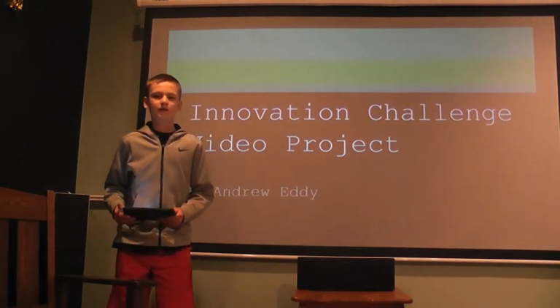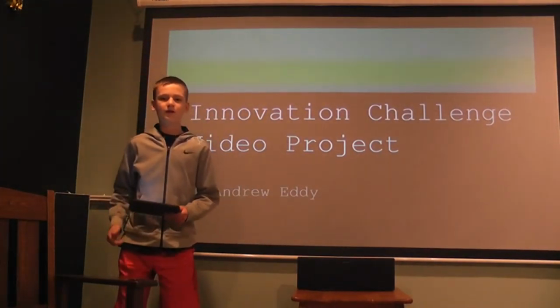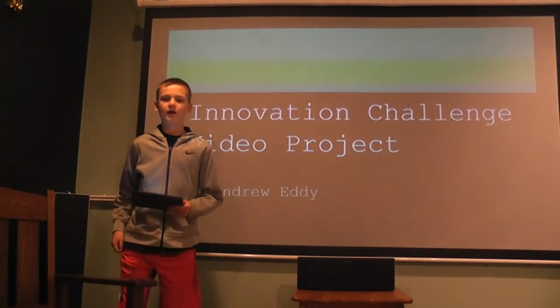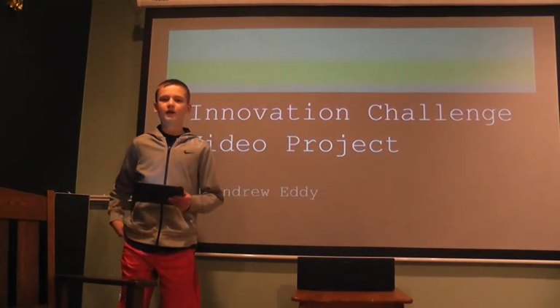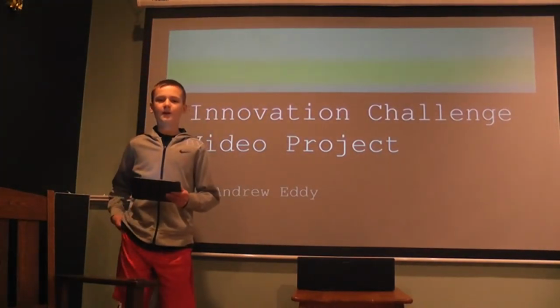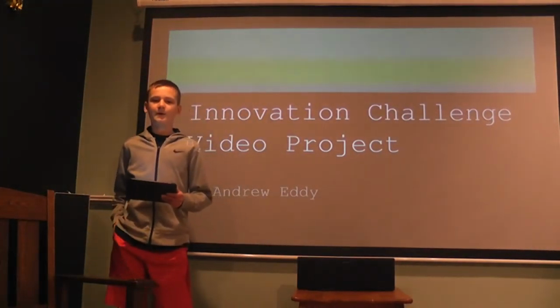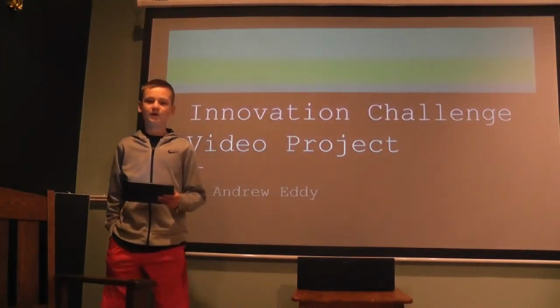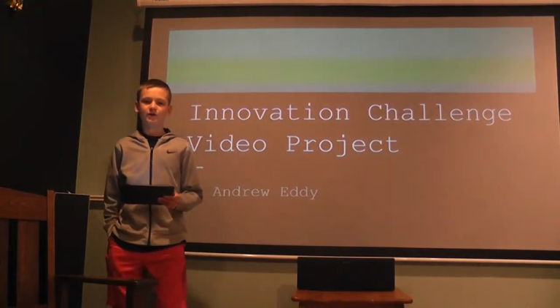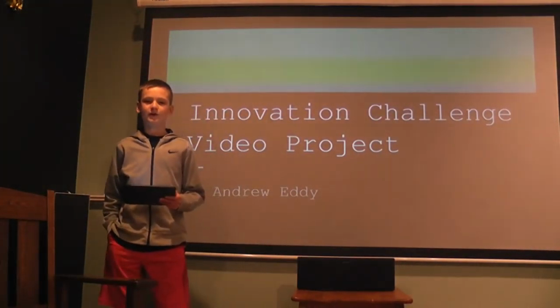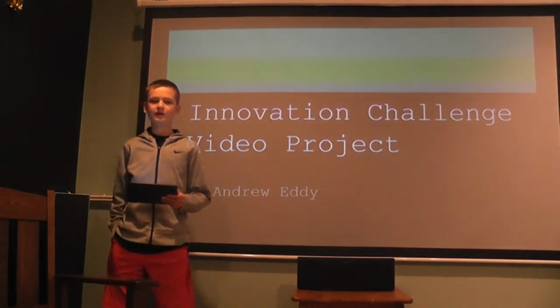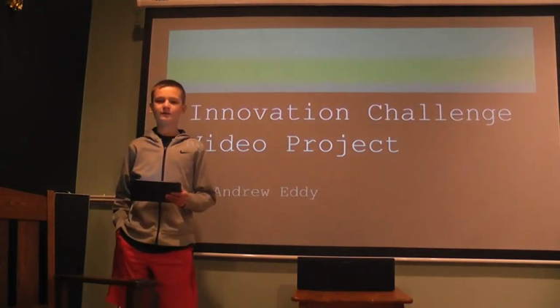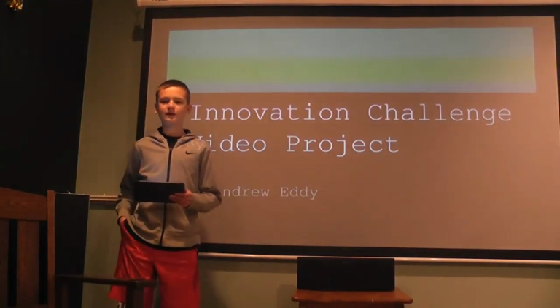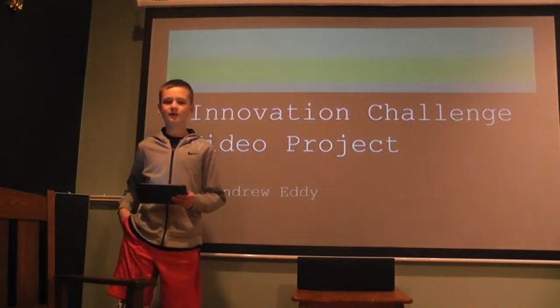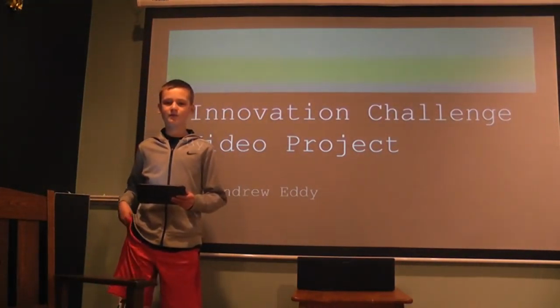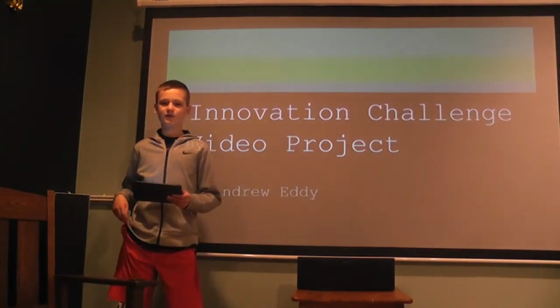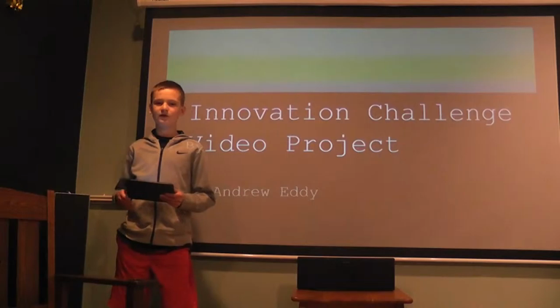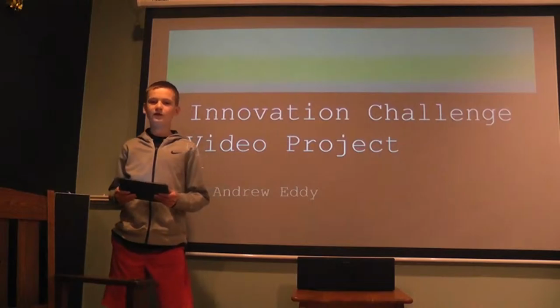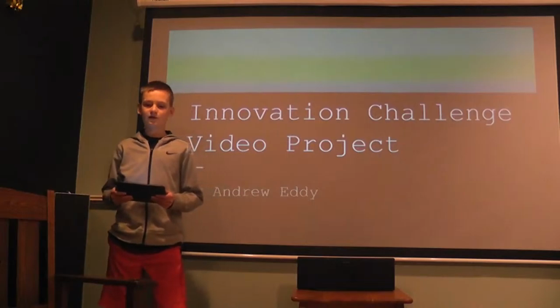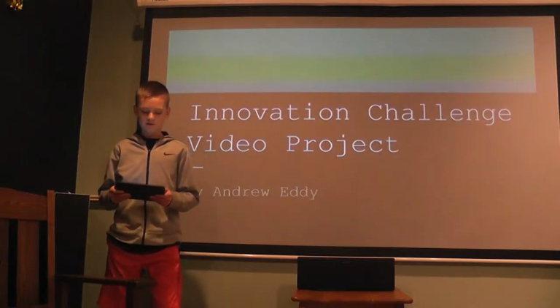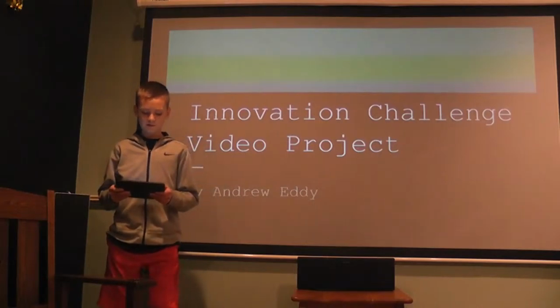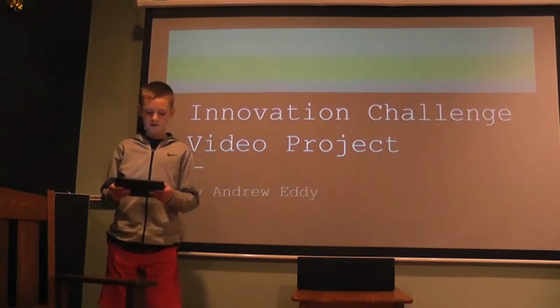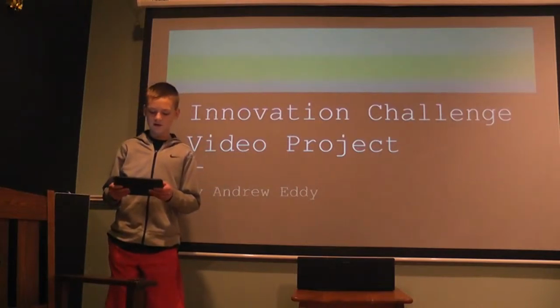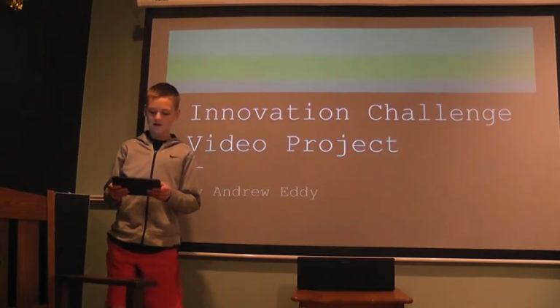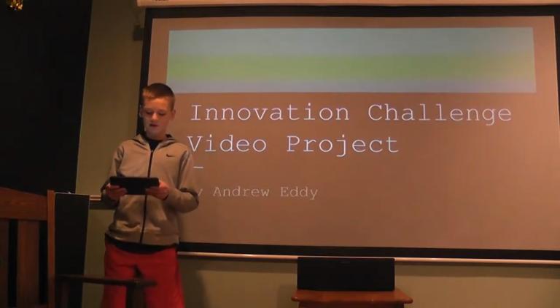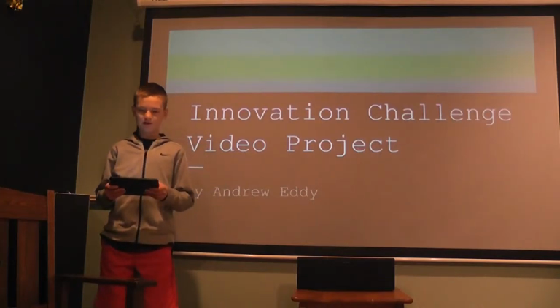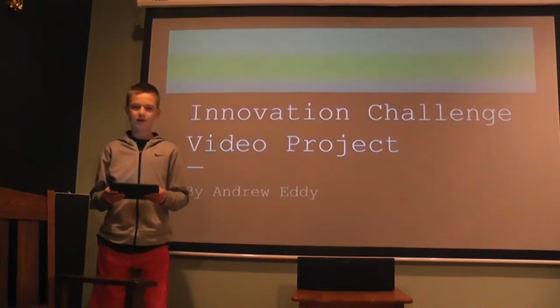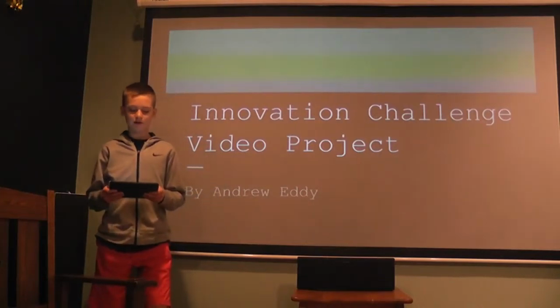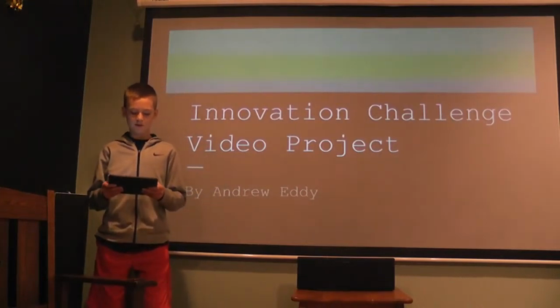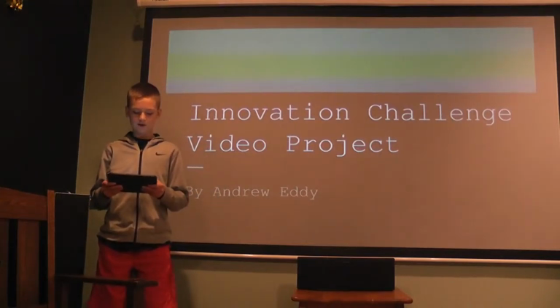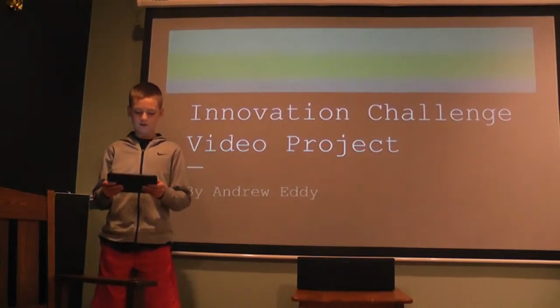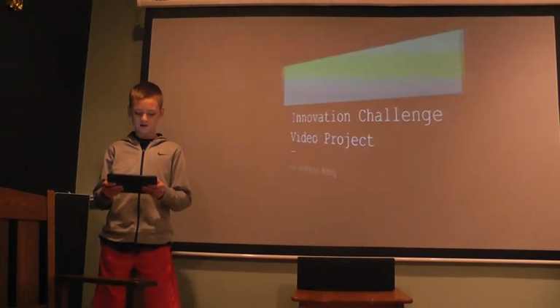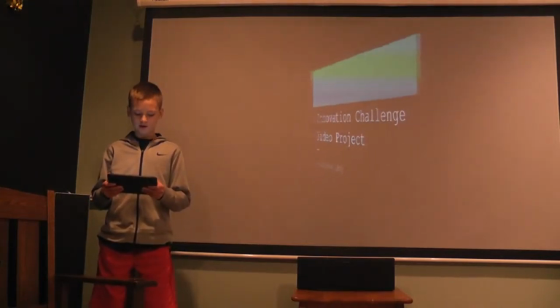Hi, I'm Andrew and this is my submission for the Innovation Challenge video project.